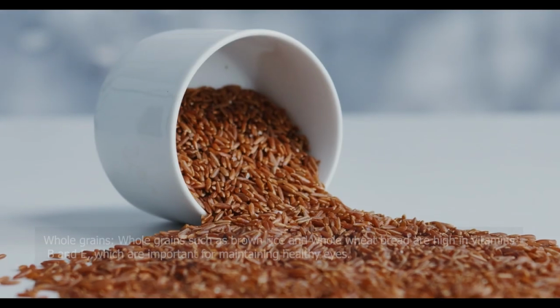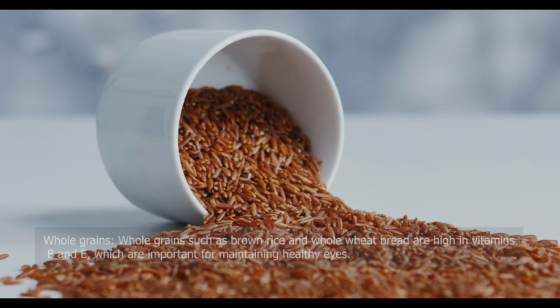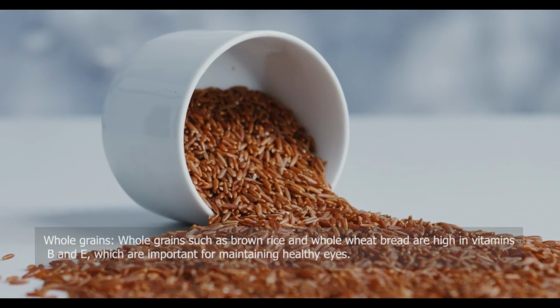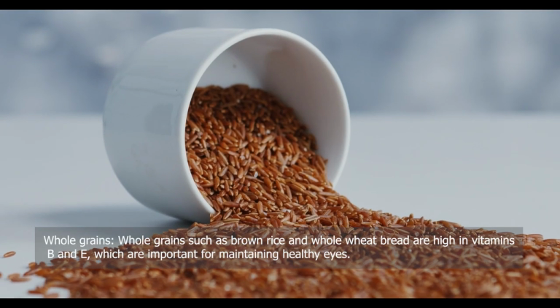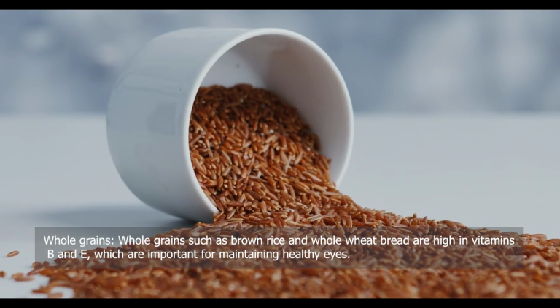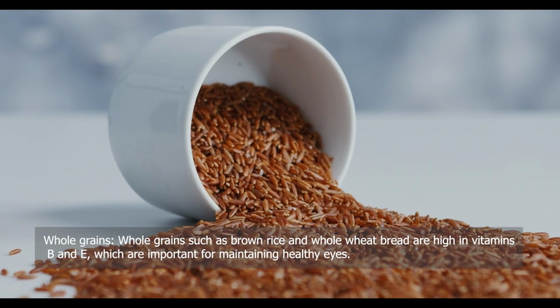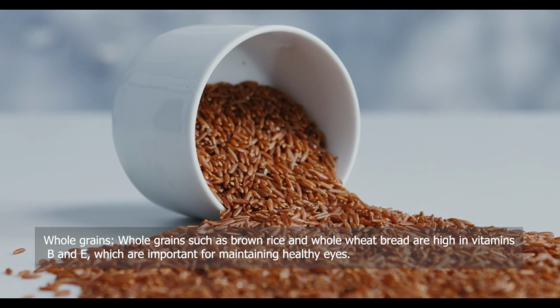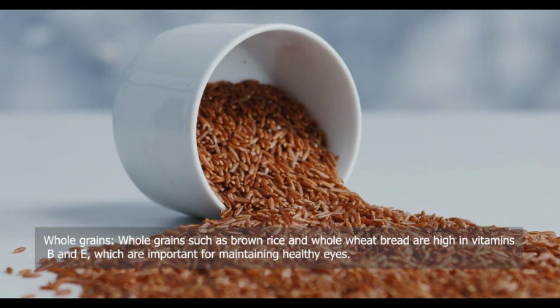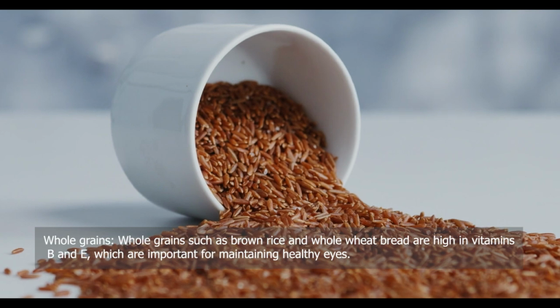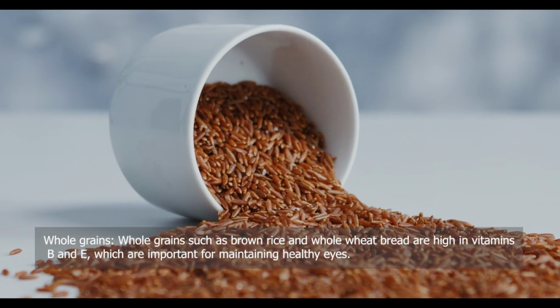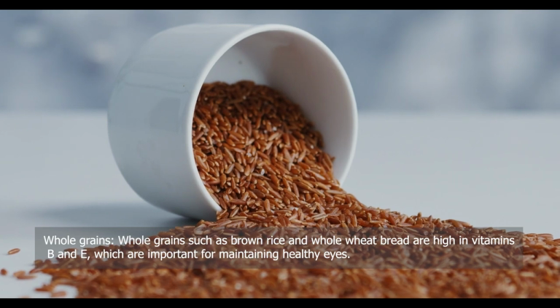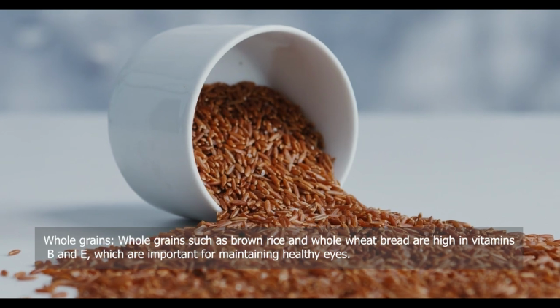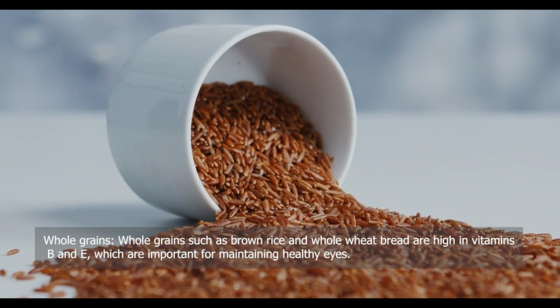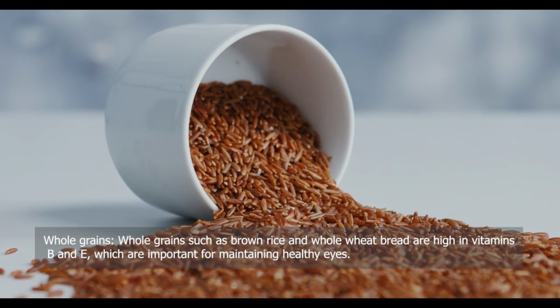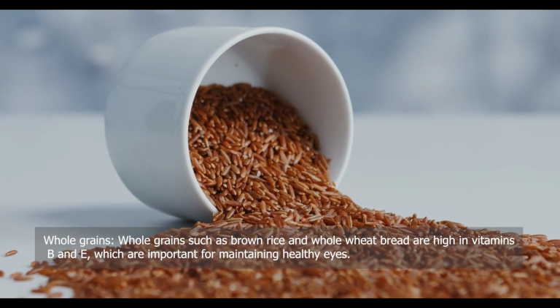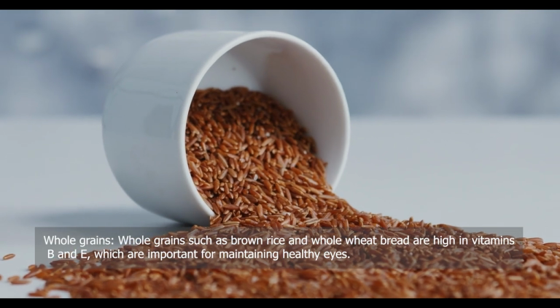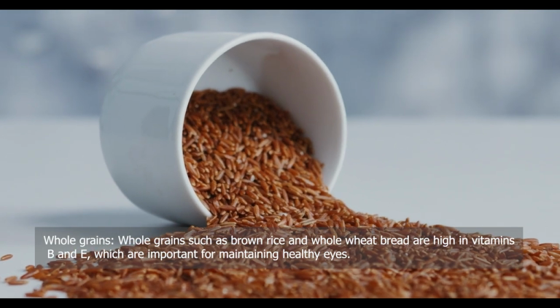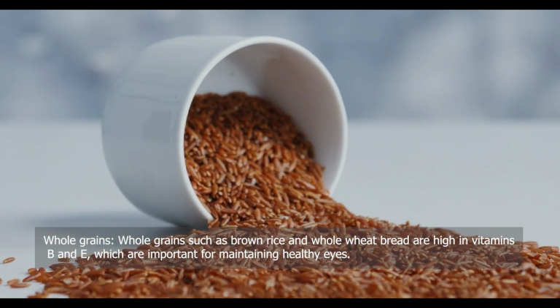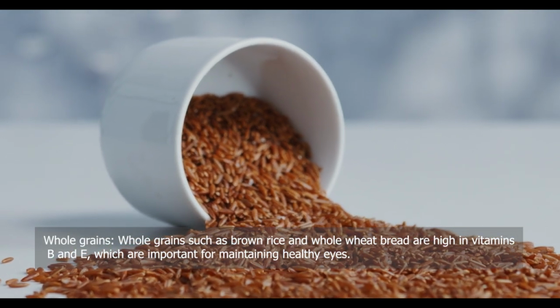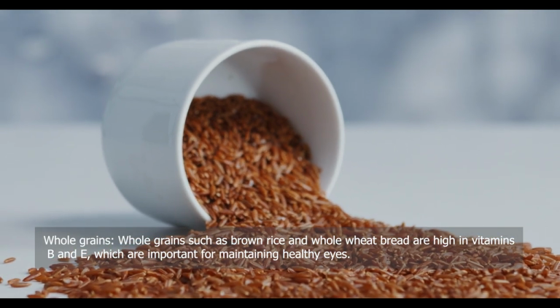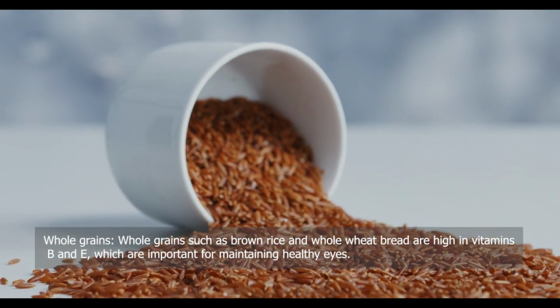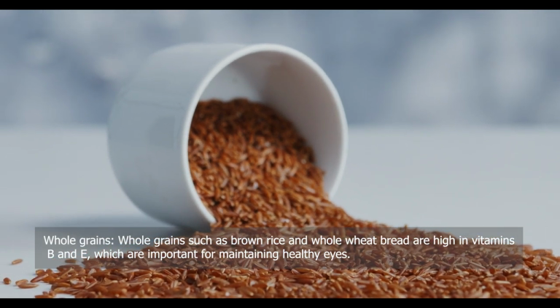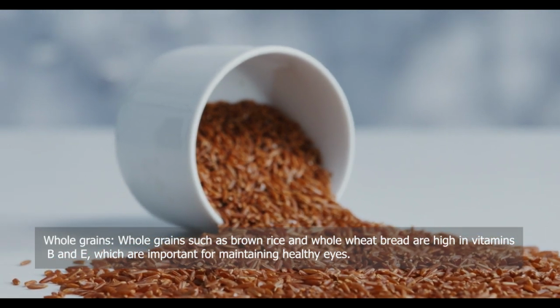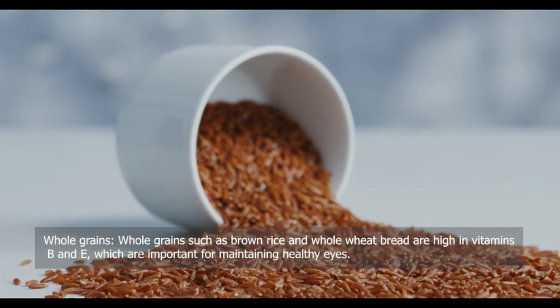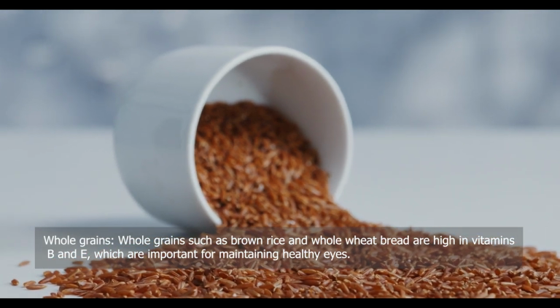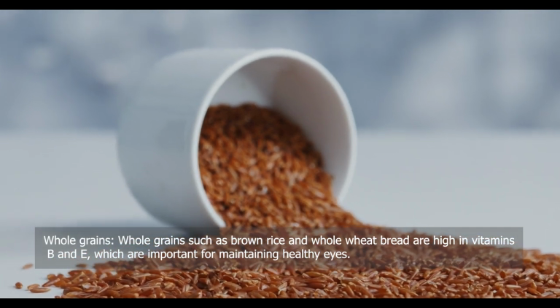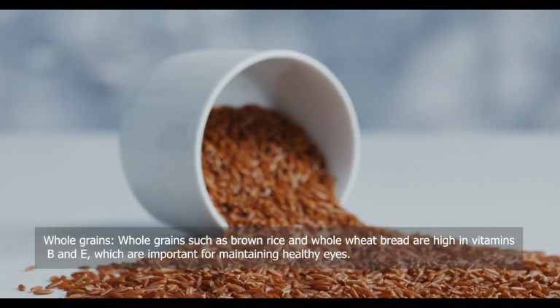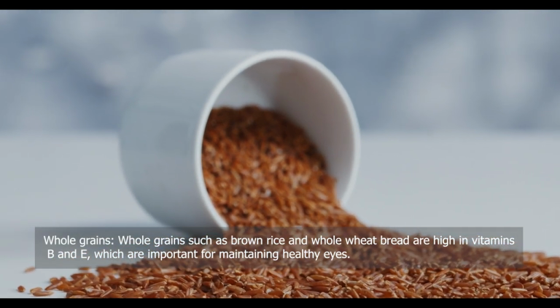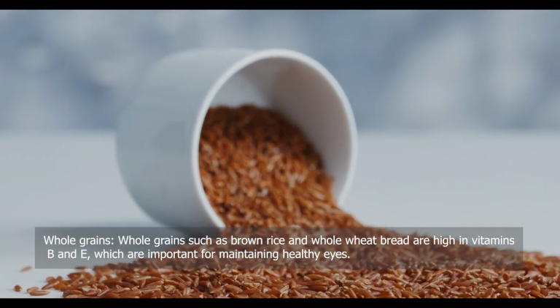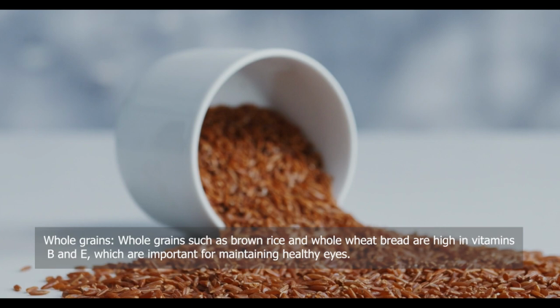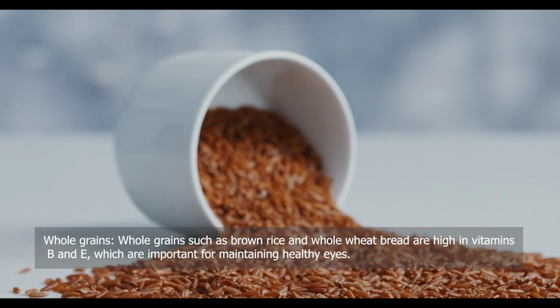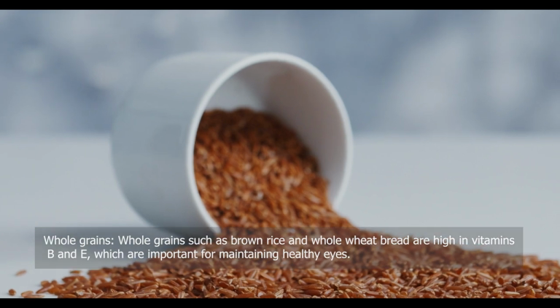Whole grains — such as brown rice and whole wheat bread are high in vitamins B and E, which are important for maintaining healthy eyes.